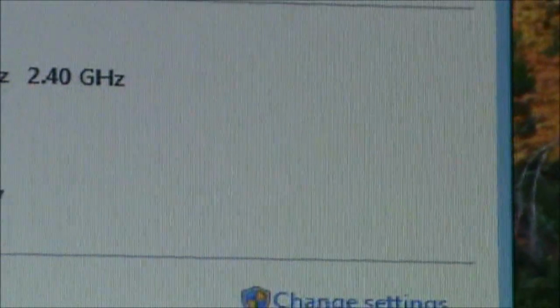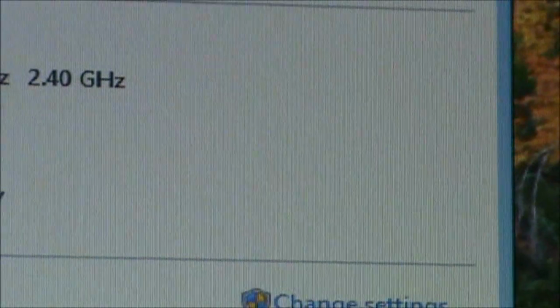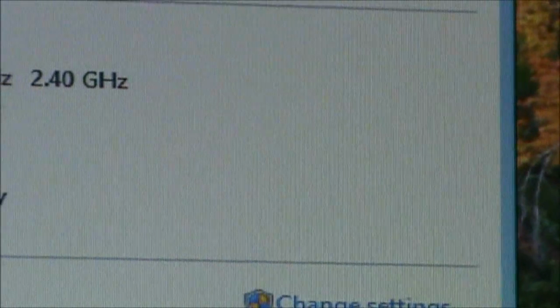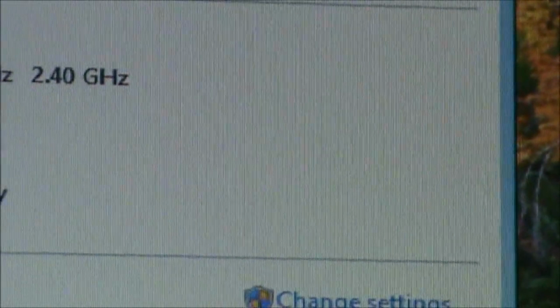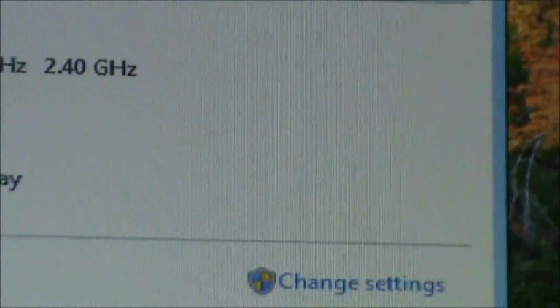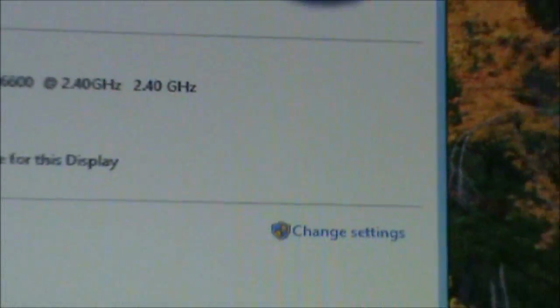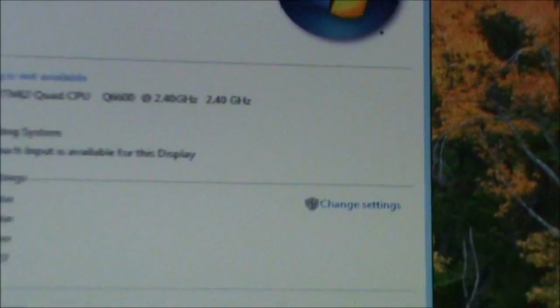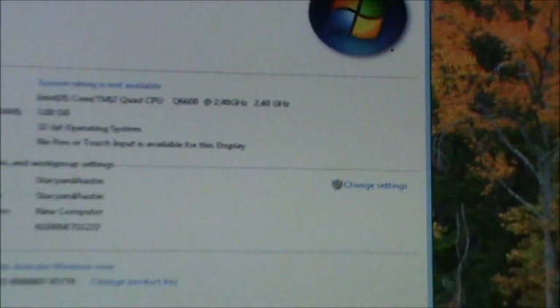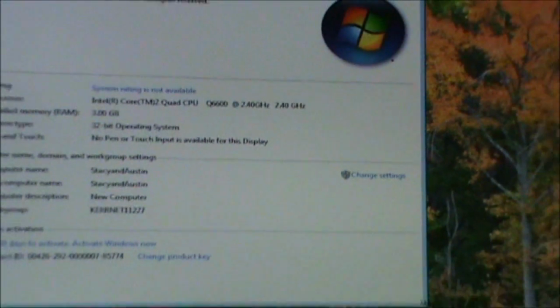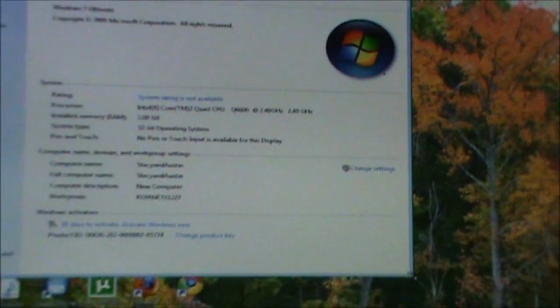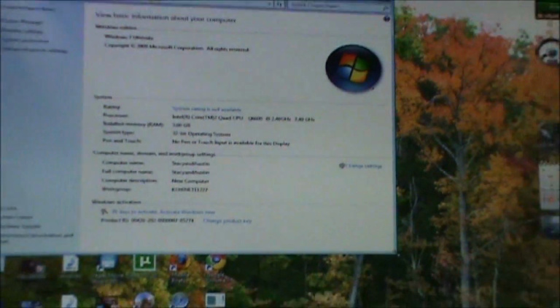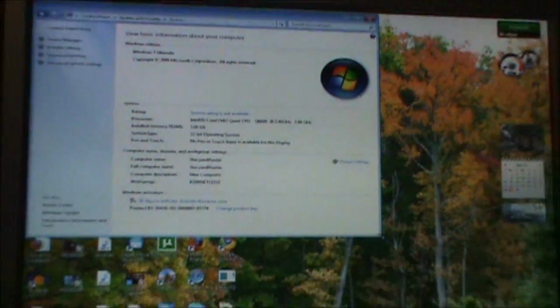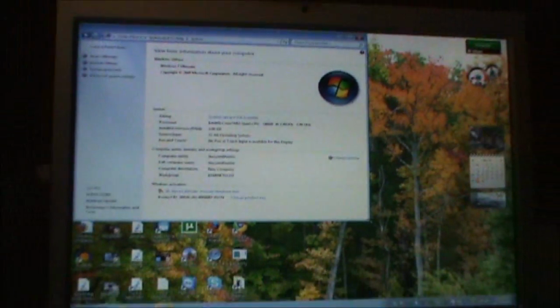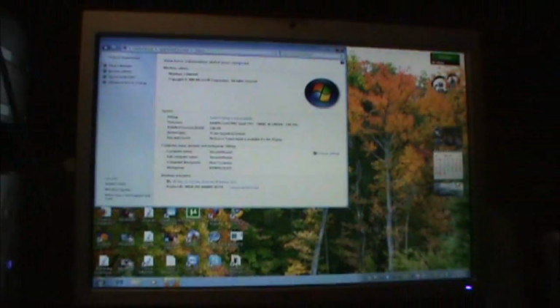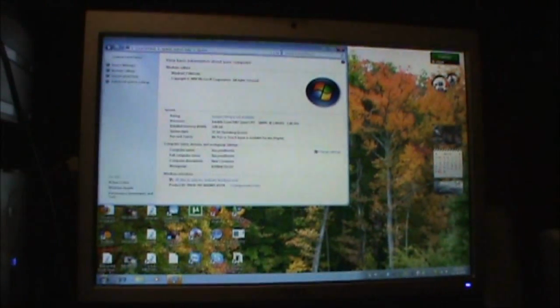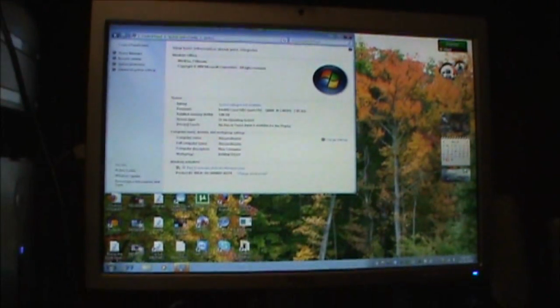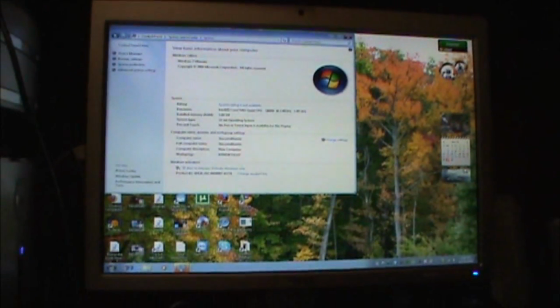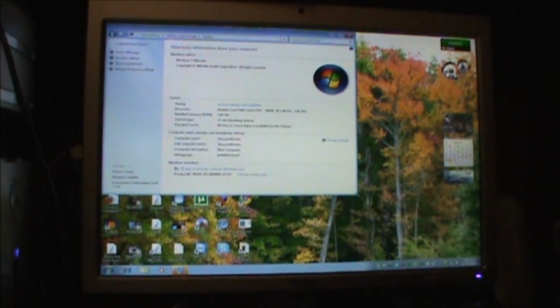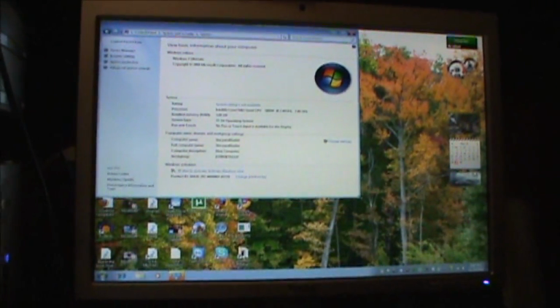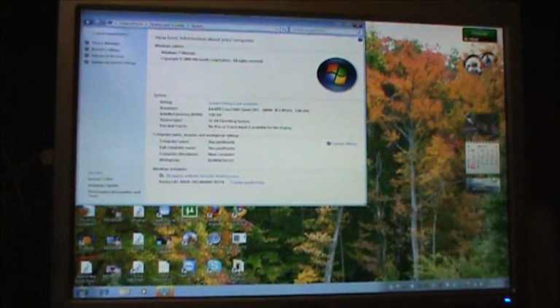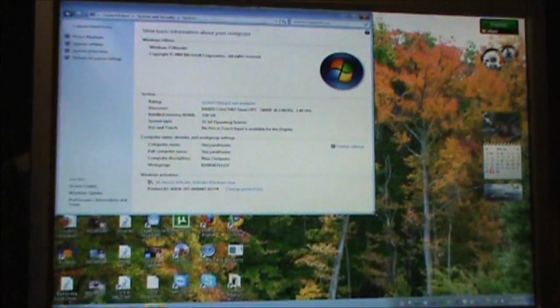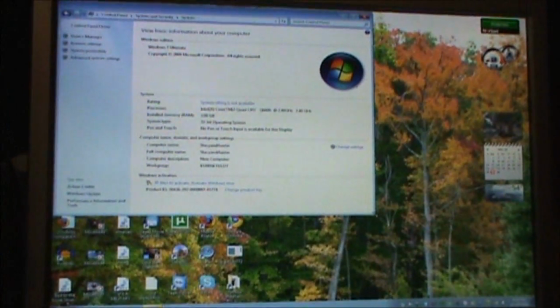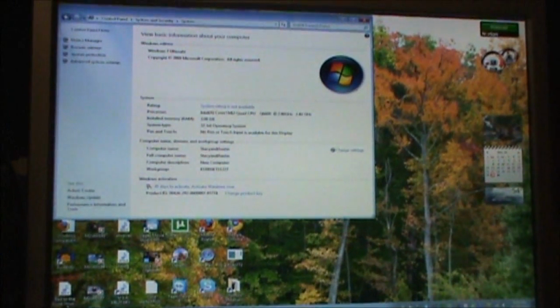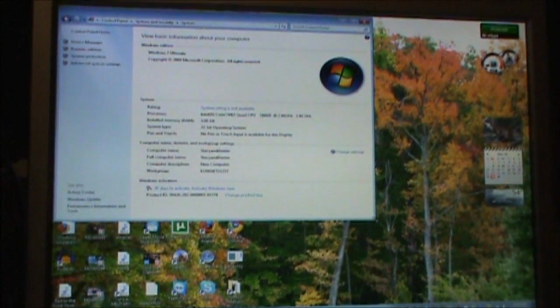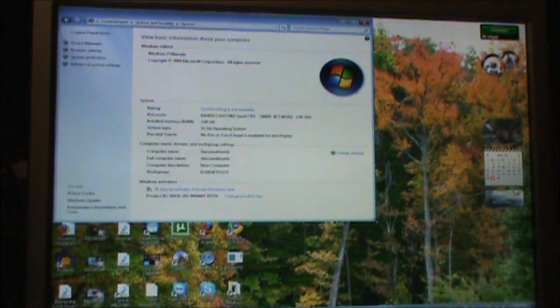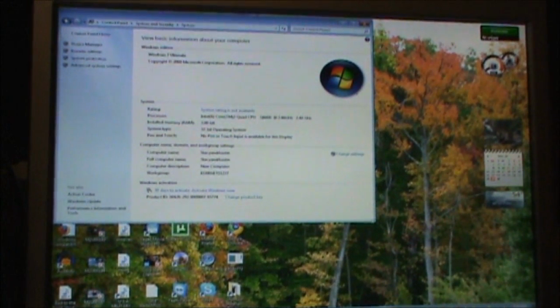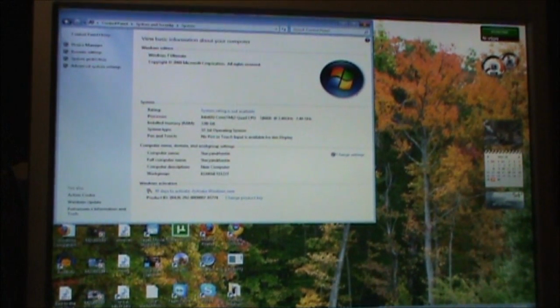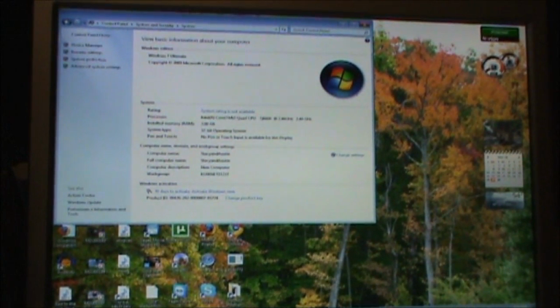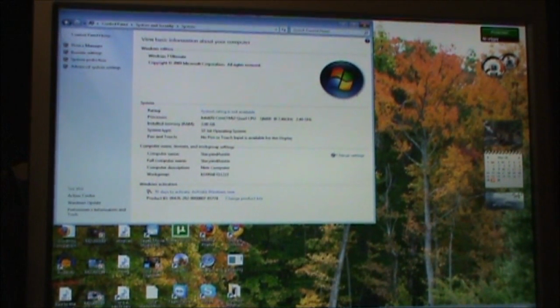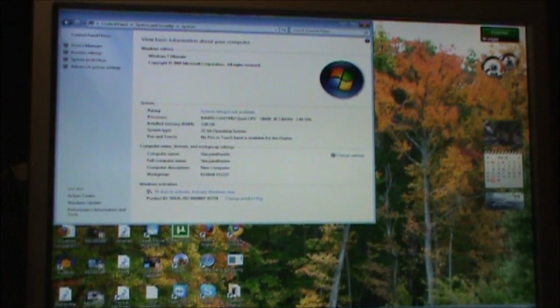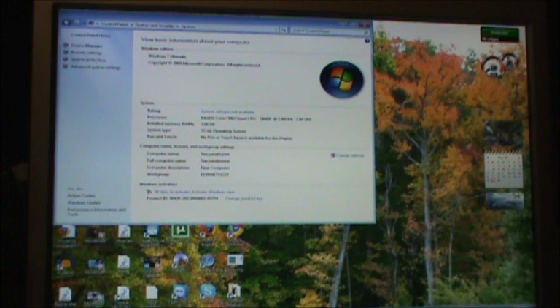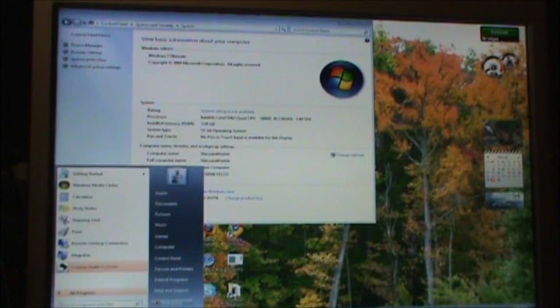There should be a Dell logo there, which it is not. So go ahead and fix this now.